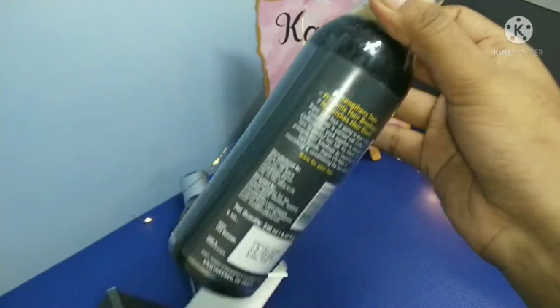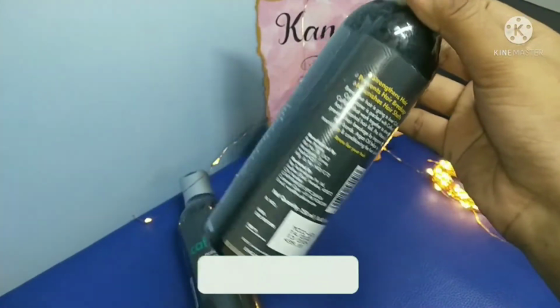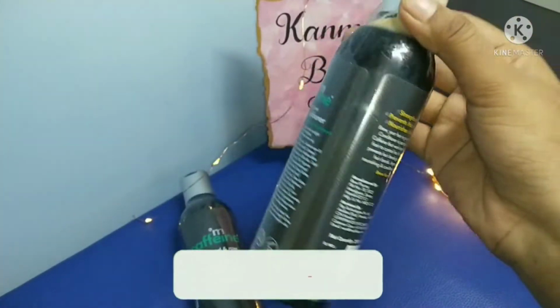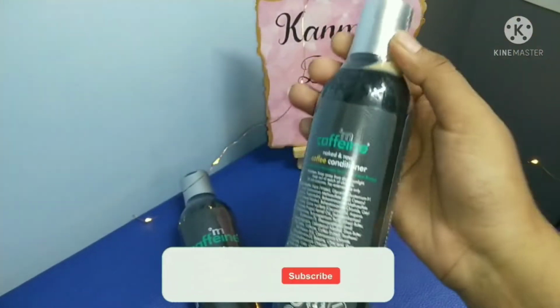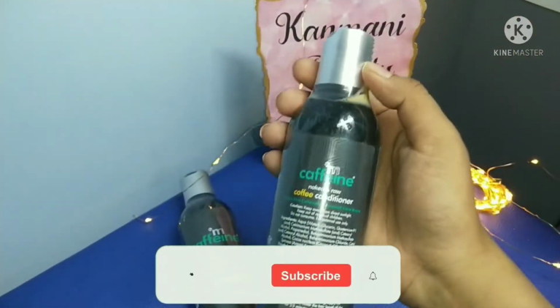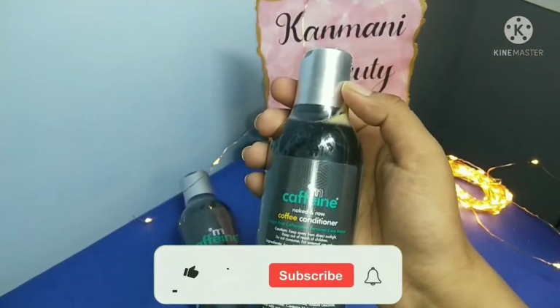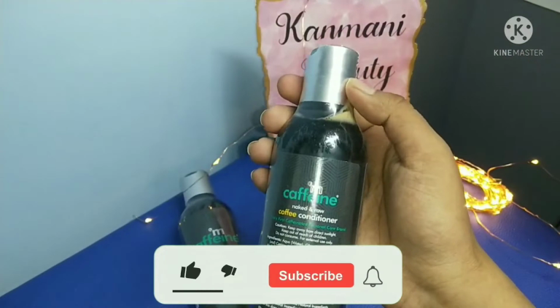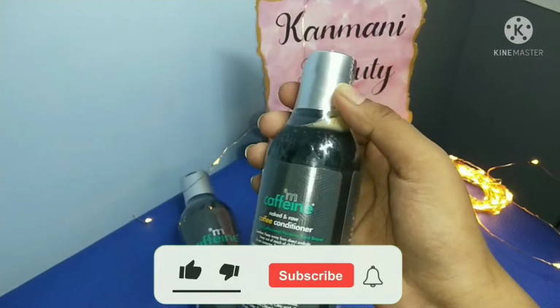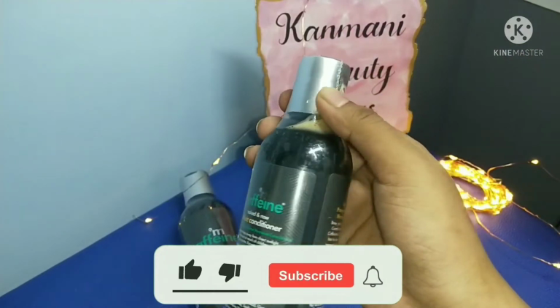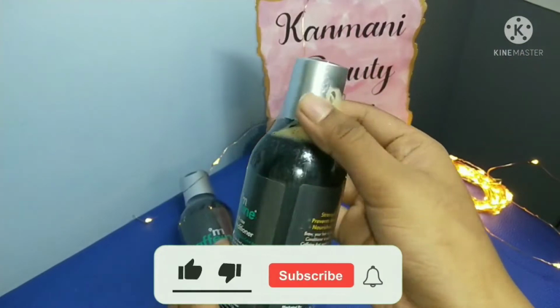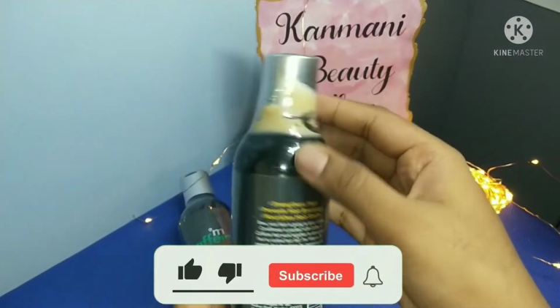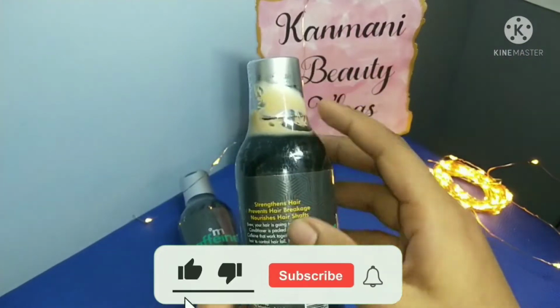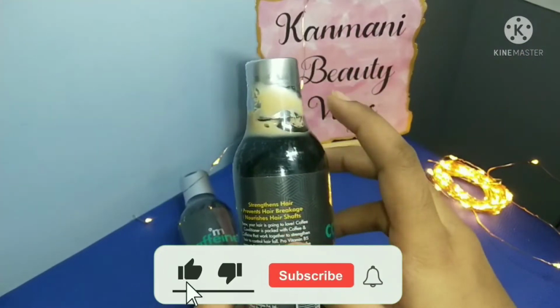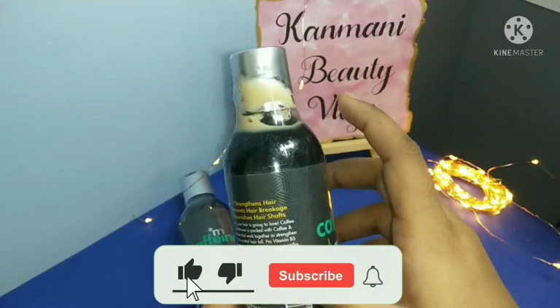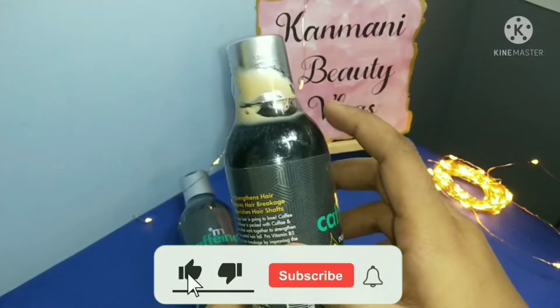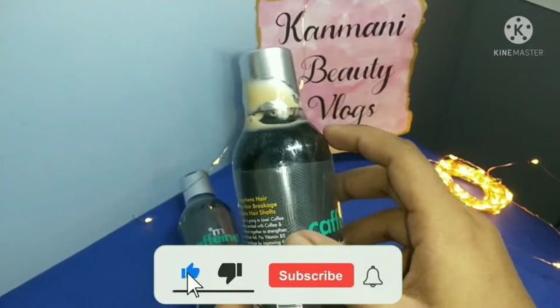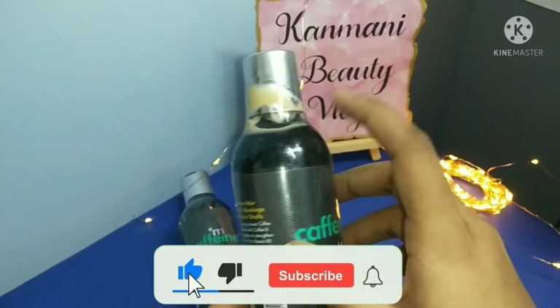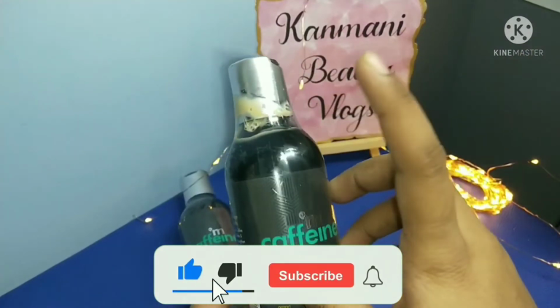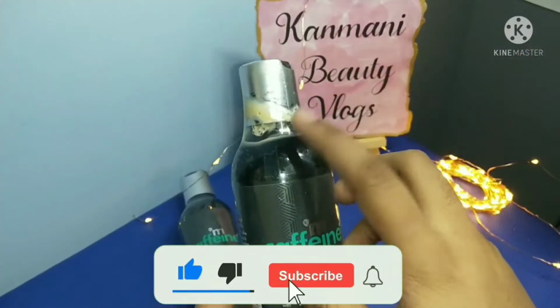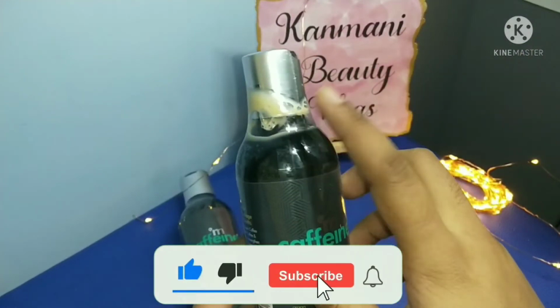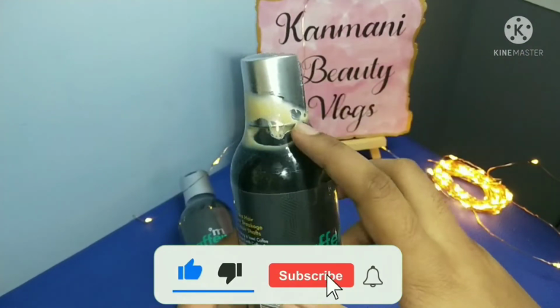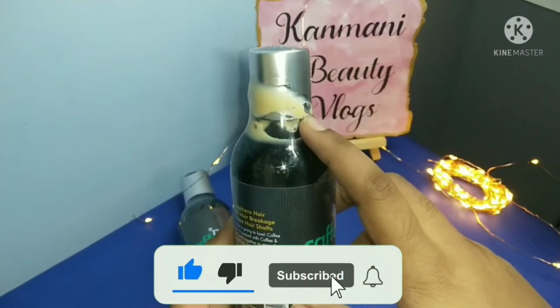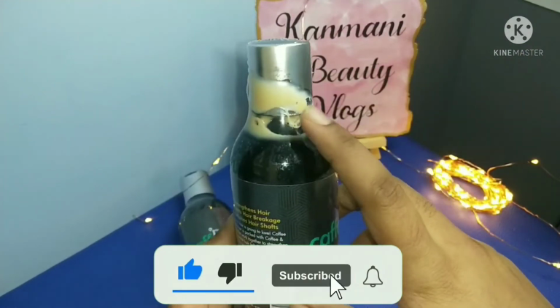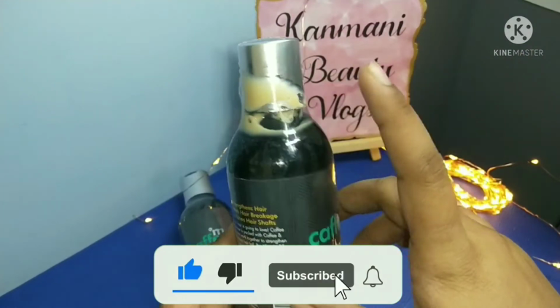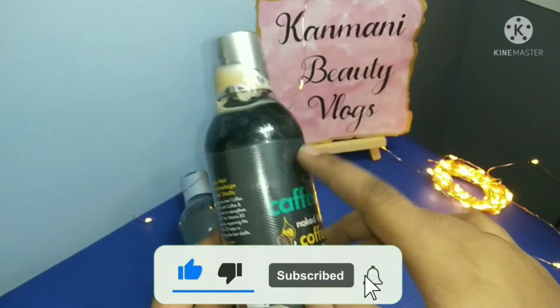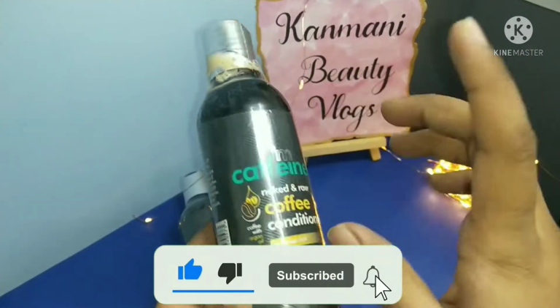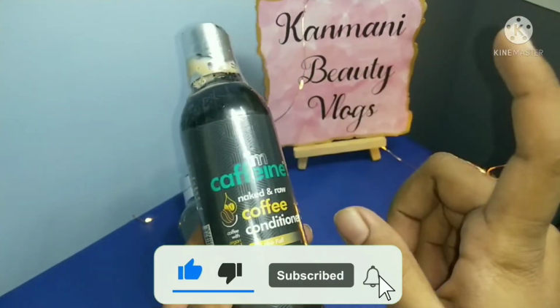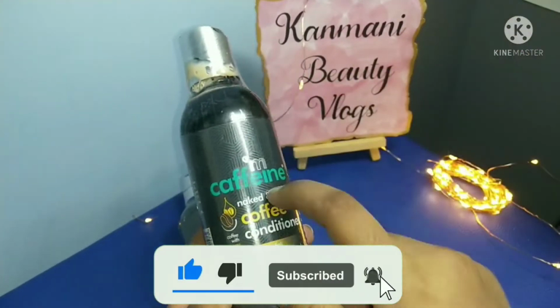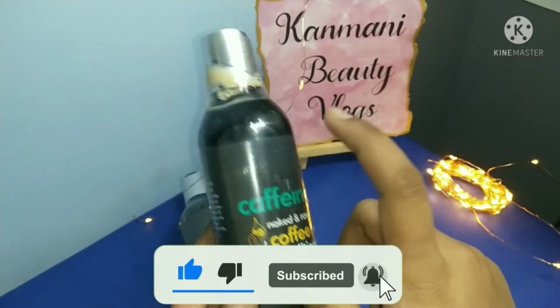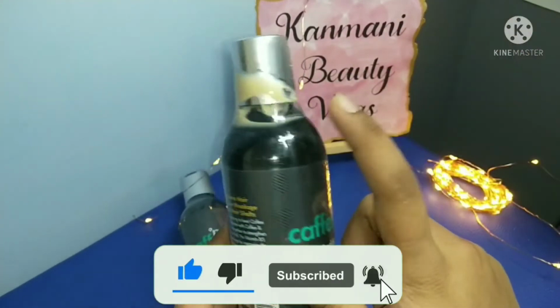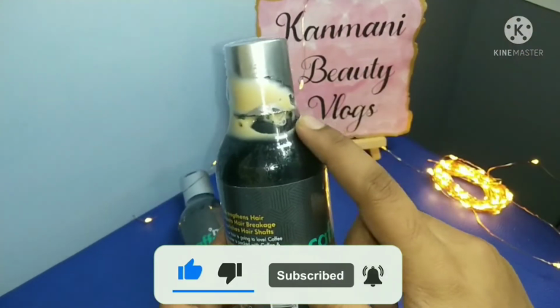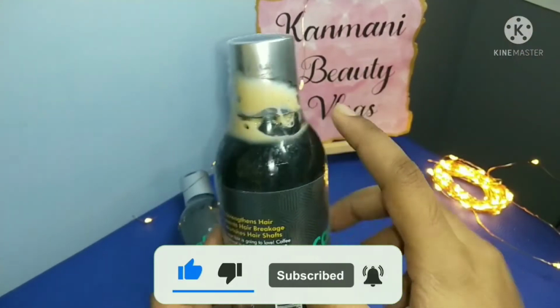We are going to try the conditioner now. We already have good wipes here, so we are going to try the conditioner here.